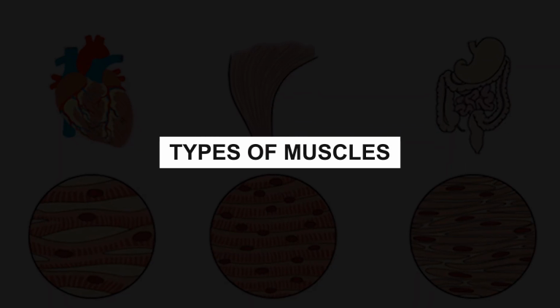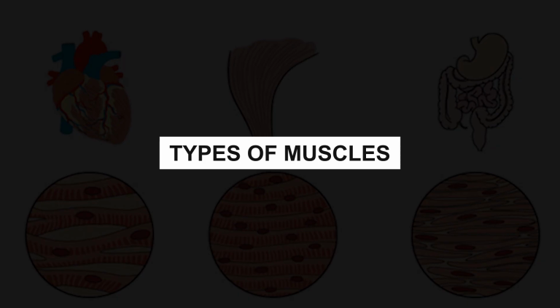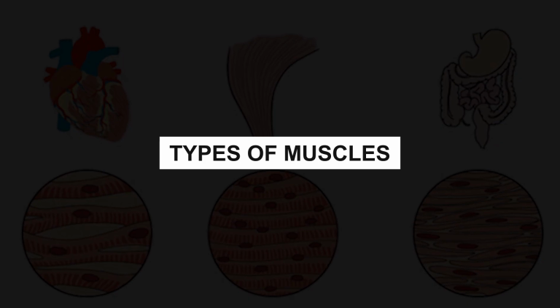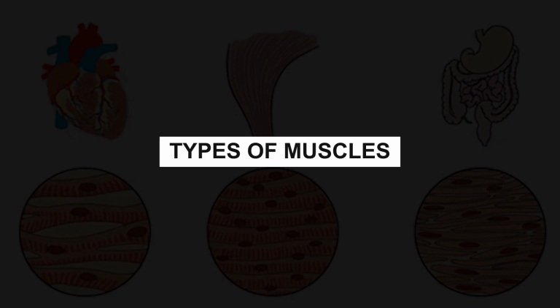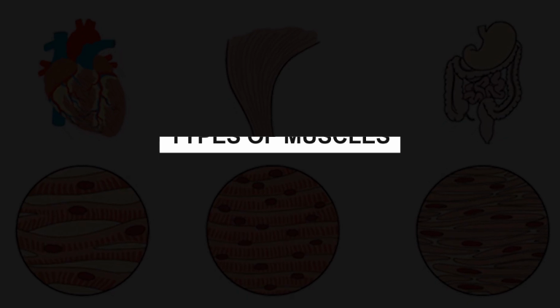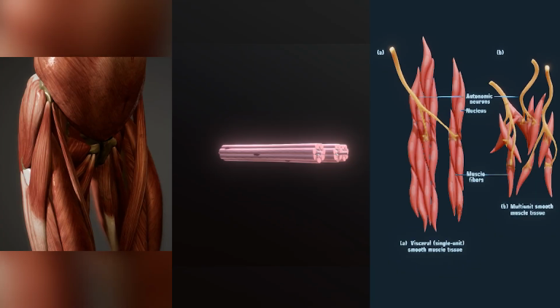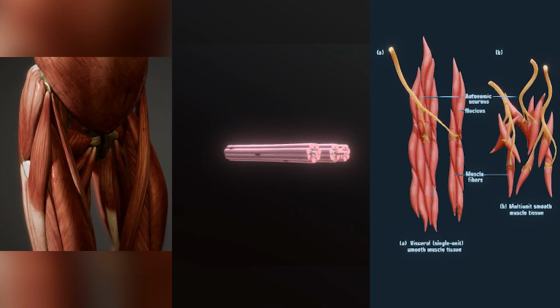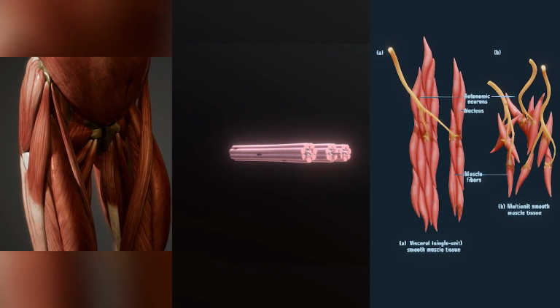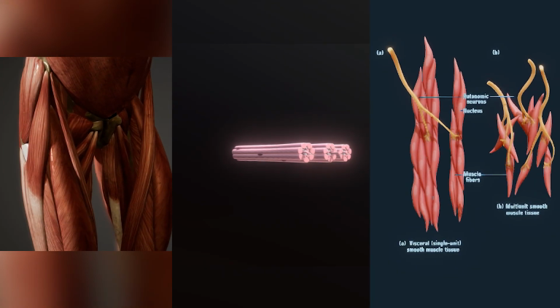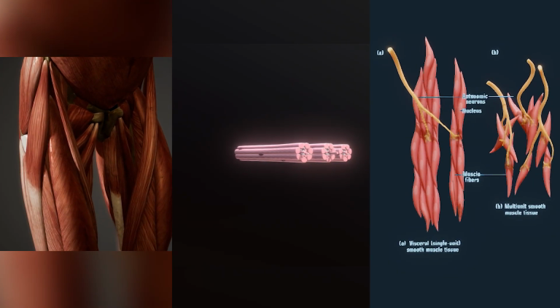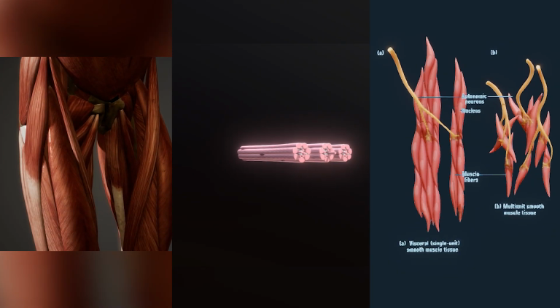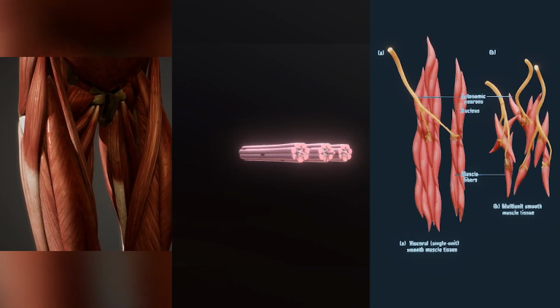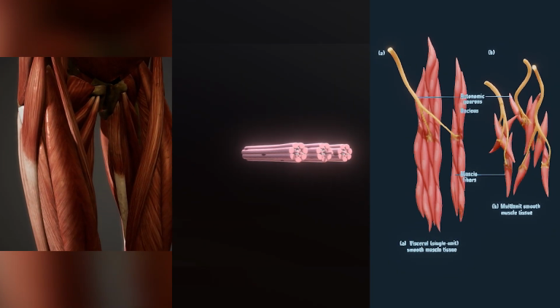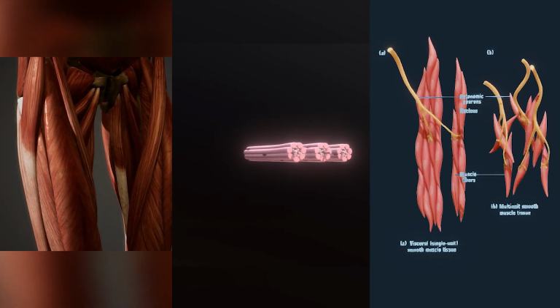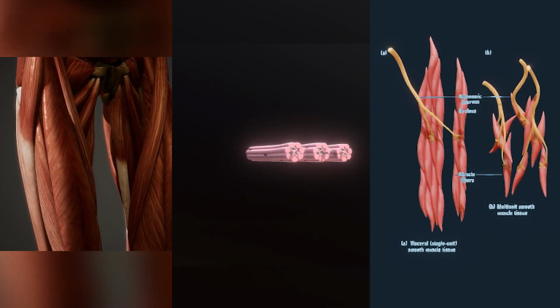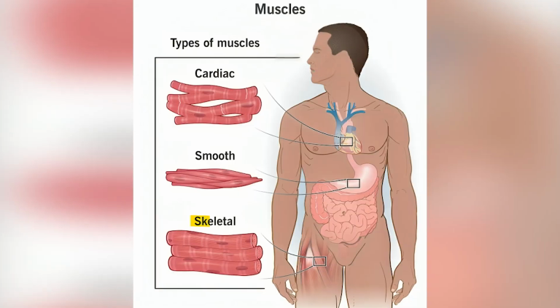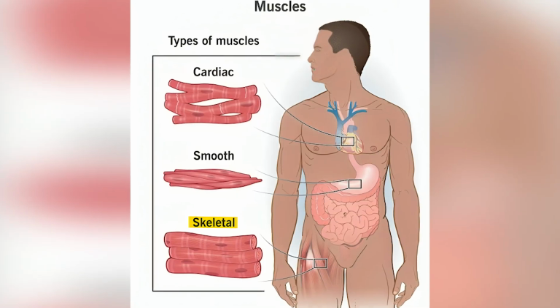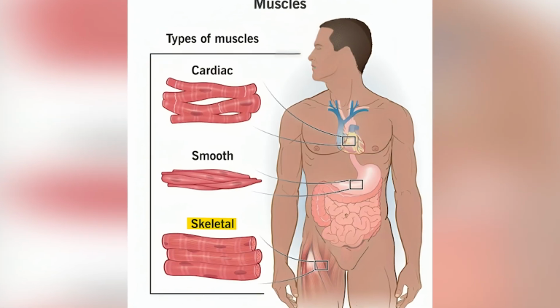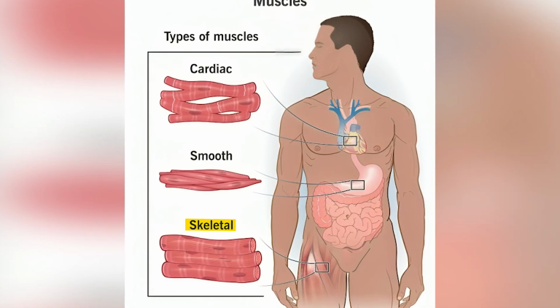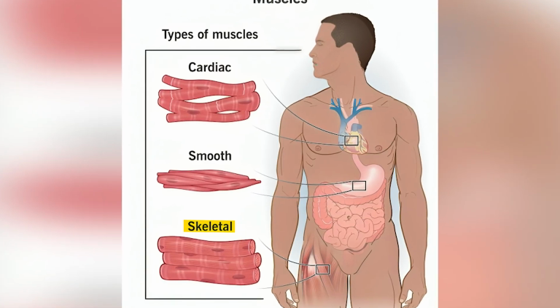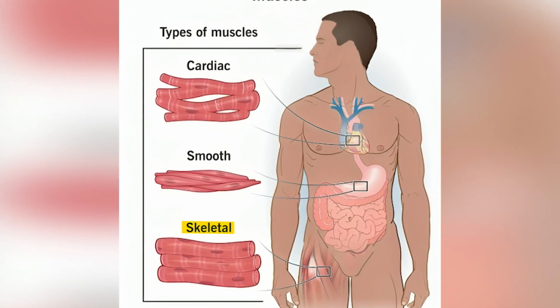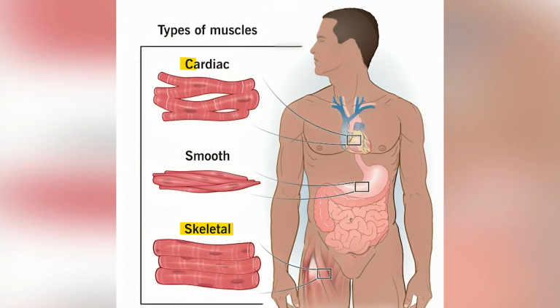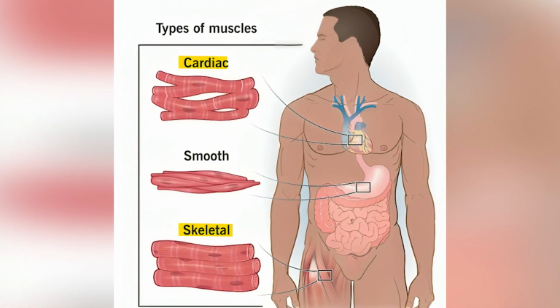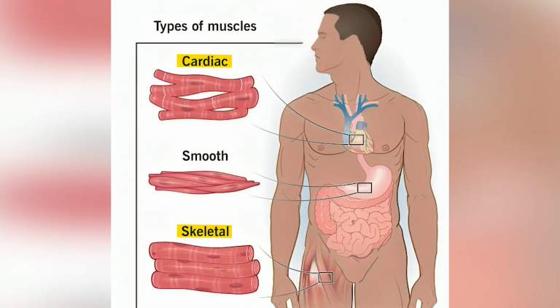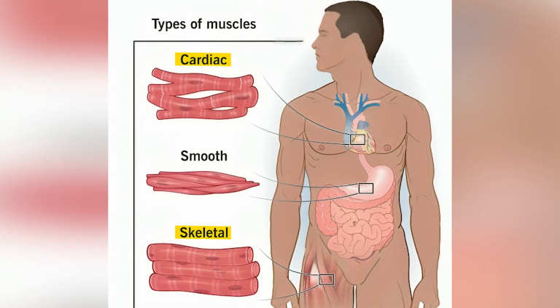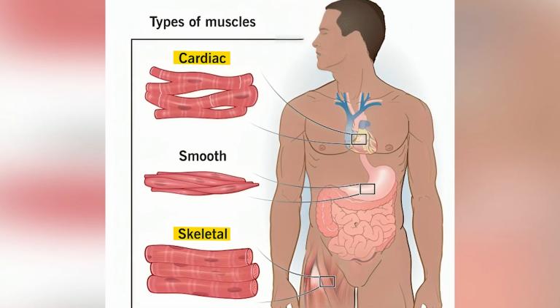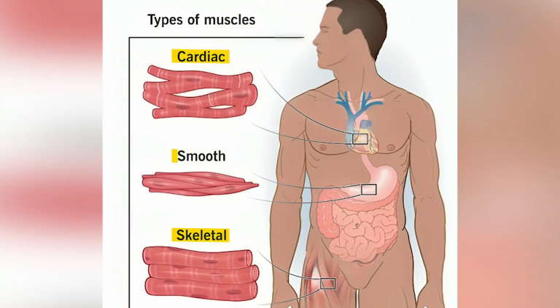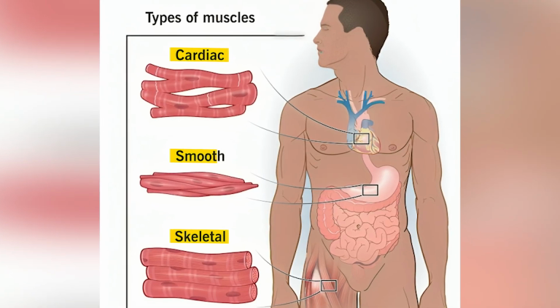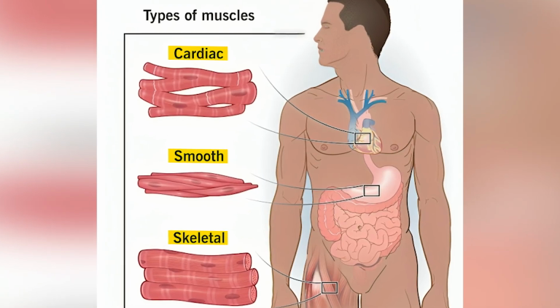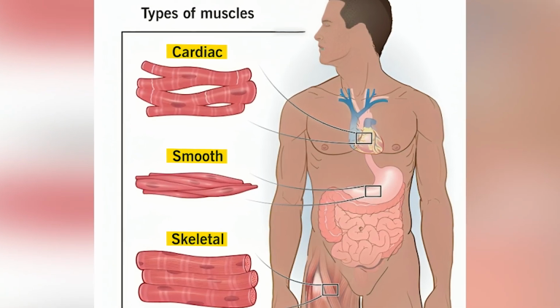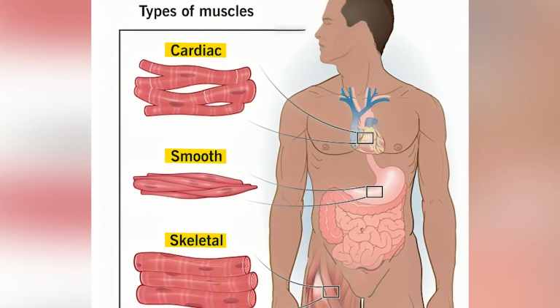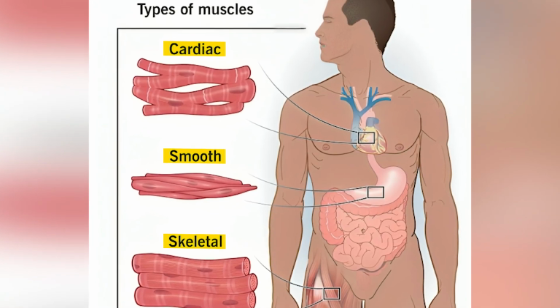Types of muscles. There are three main types of muscles: skeletal muscles, cardiac muscles, and smooth muscles.